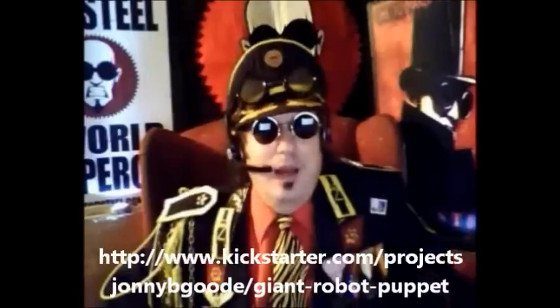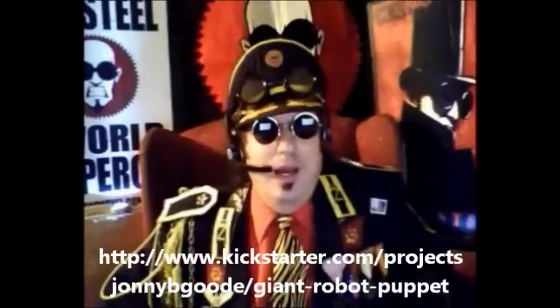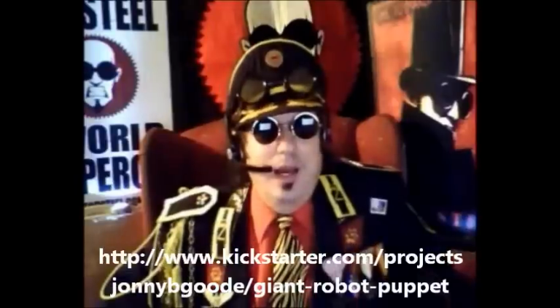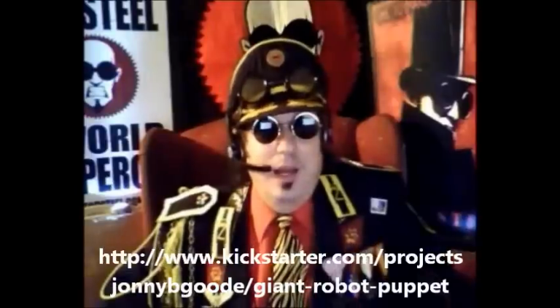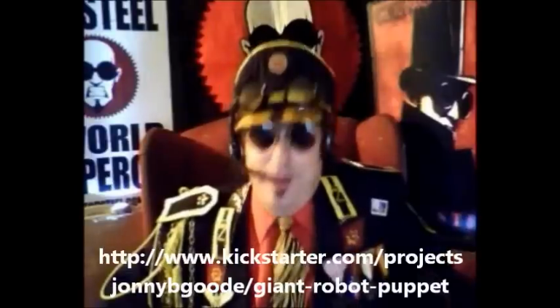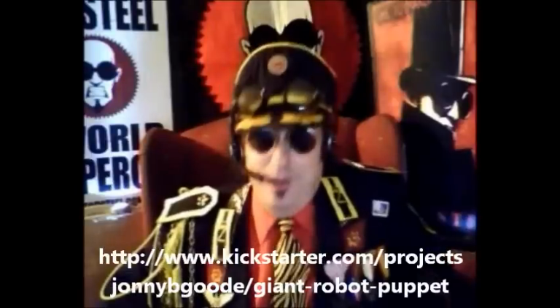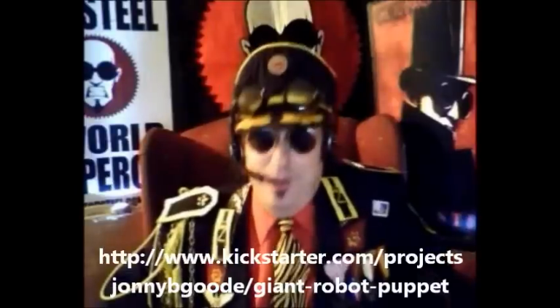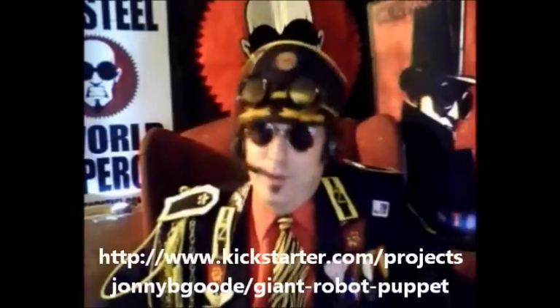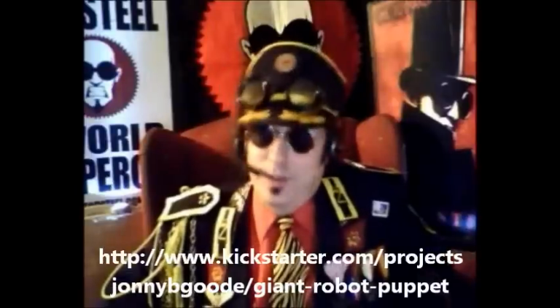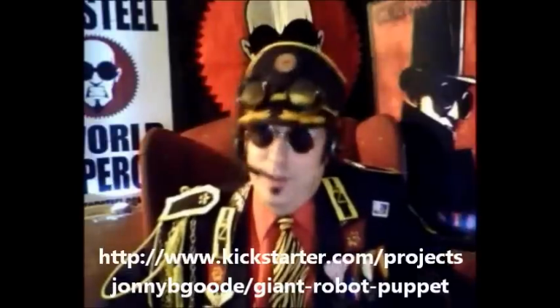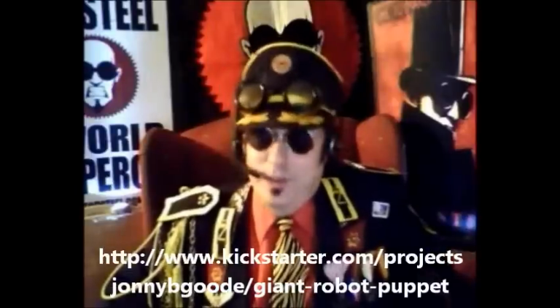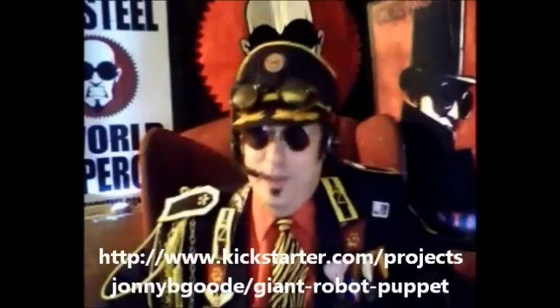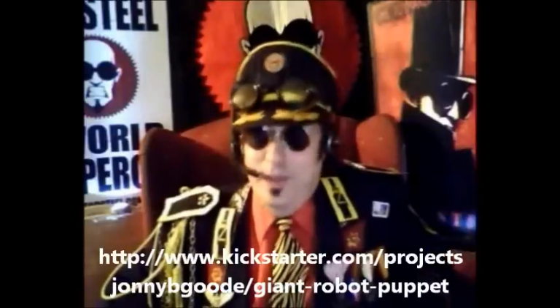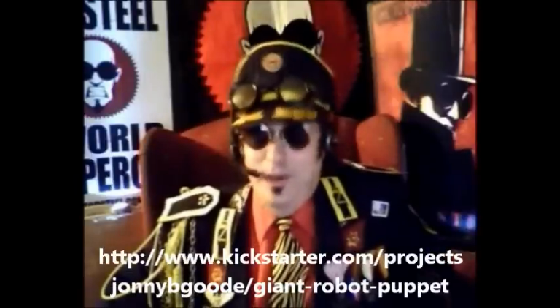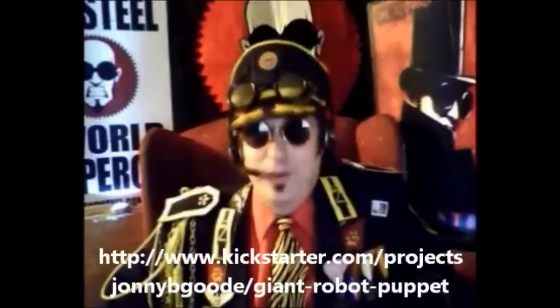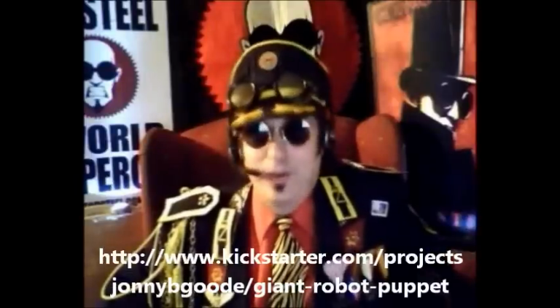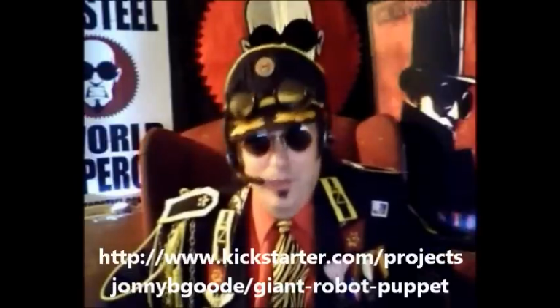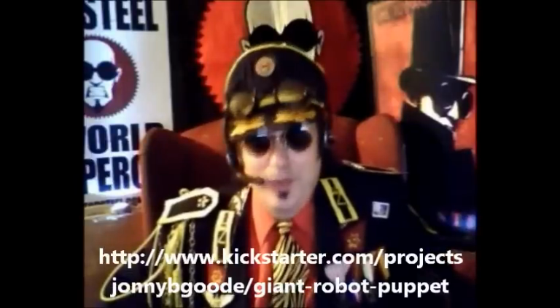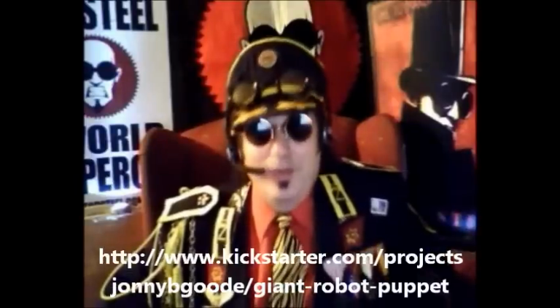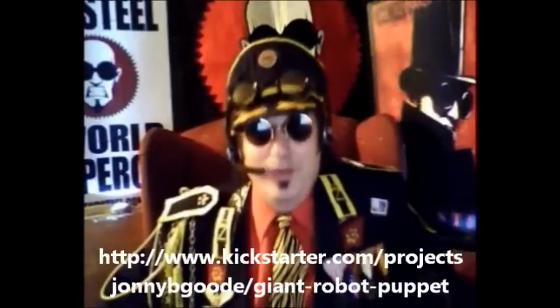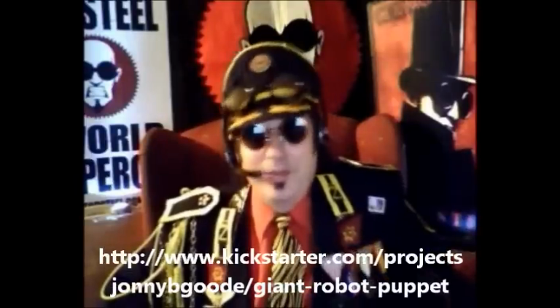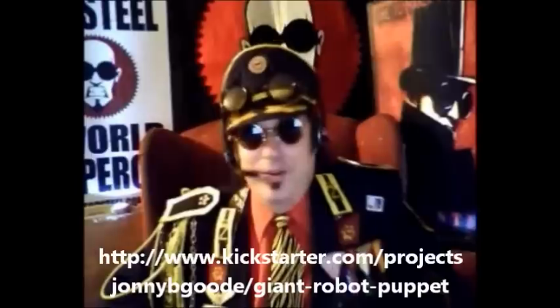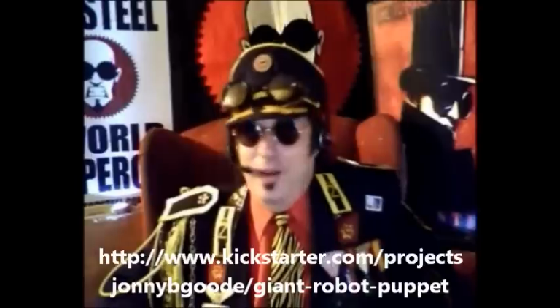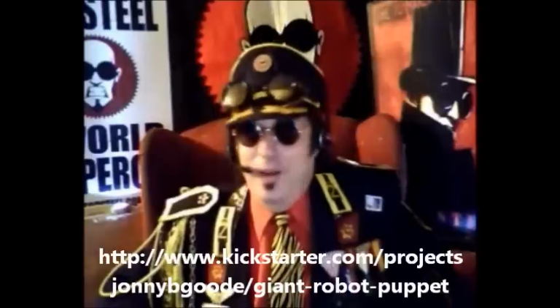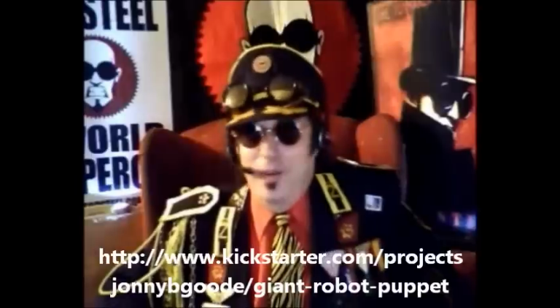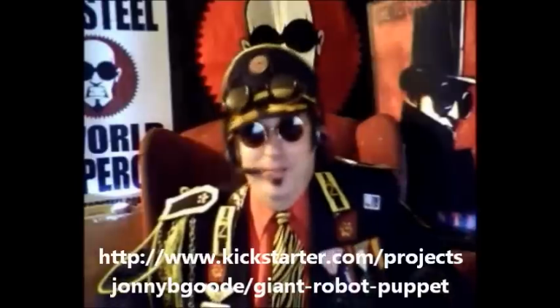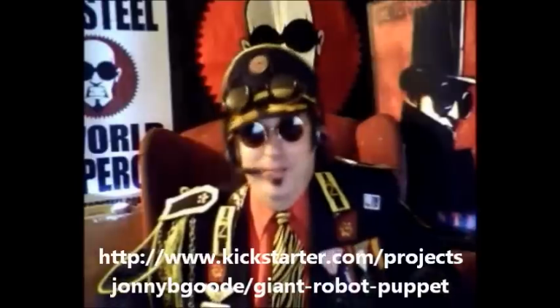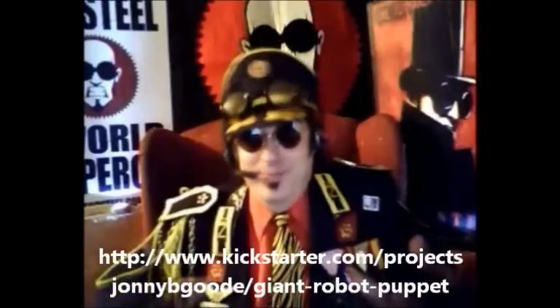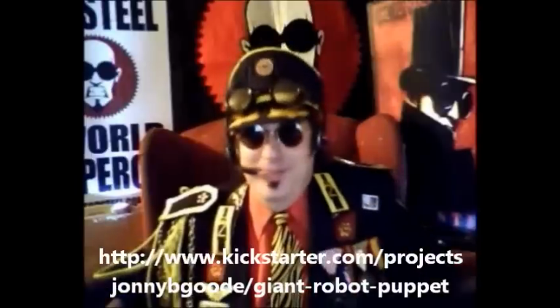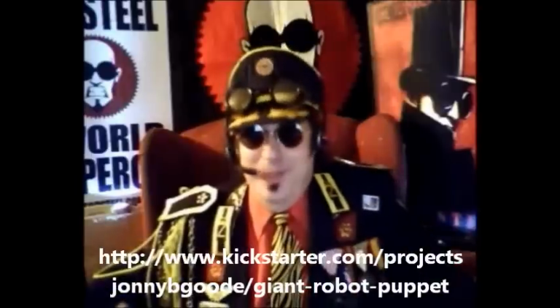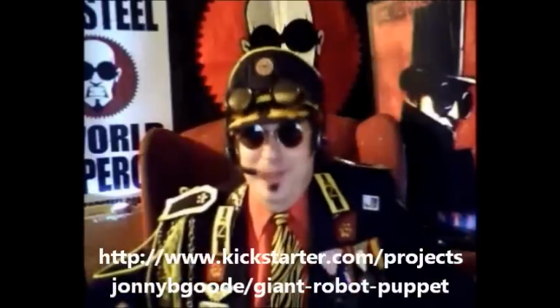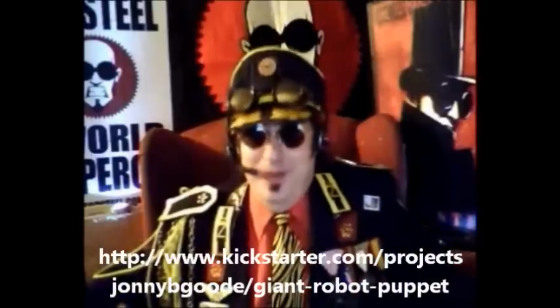But then came the sticker shock when he told me how much it would cost. Special effects don't come cheap. And then another Toy Soldier came along and told me about Kickstarter — and well, here we are.